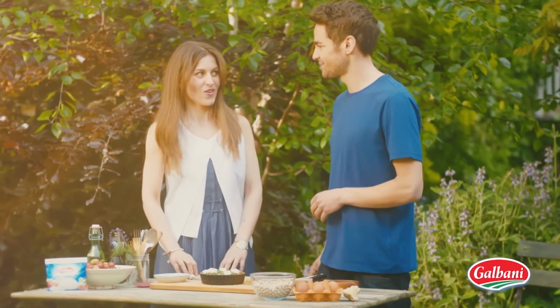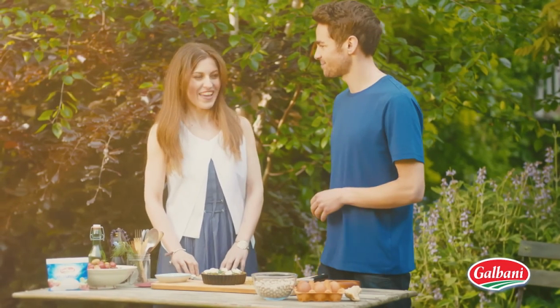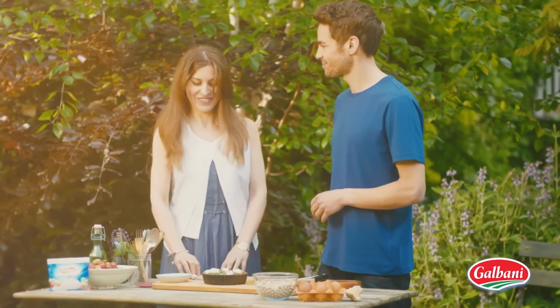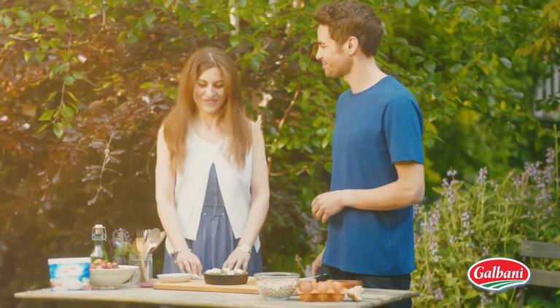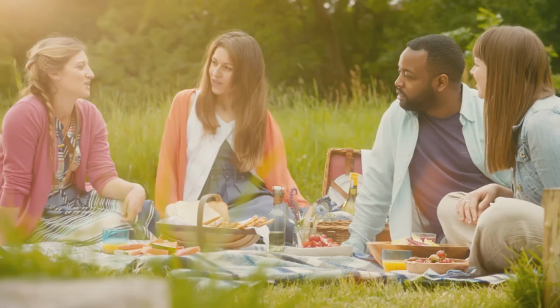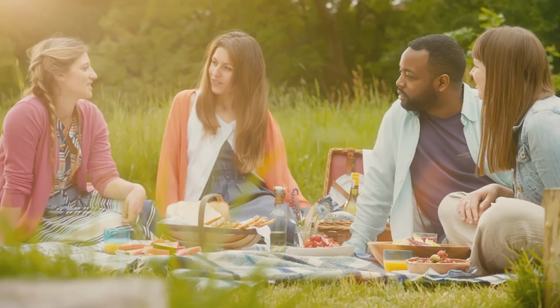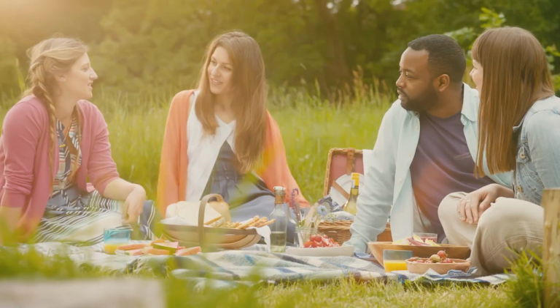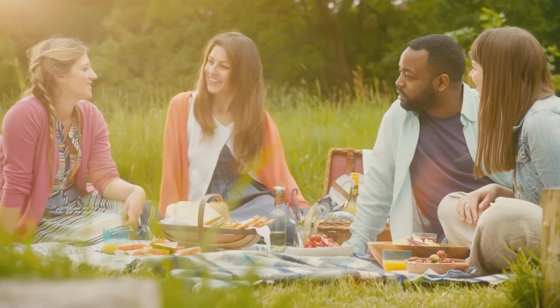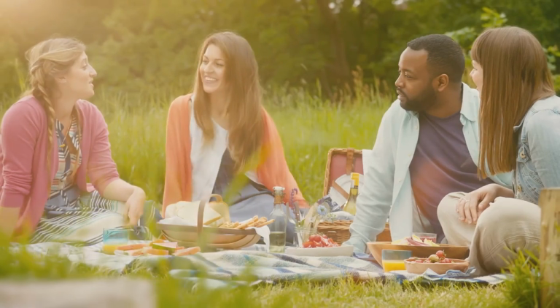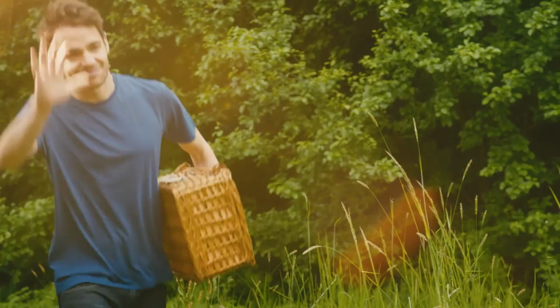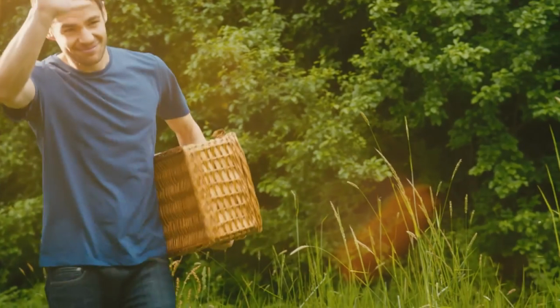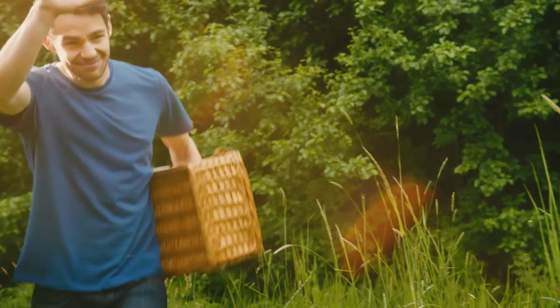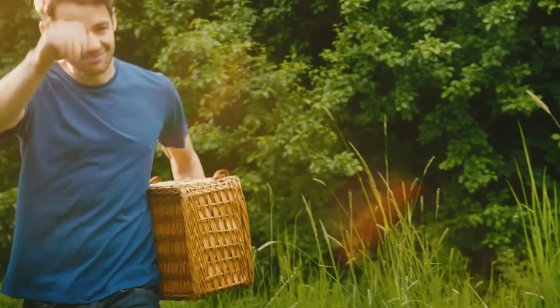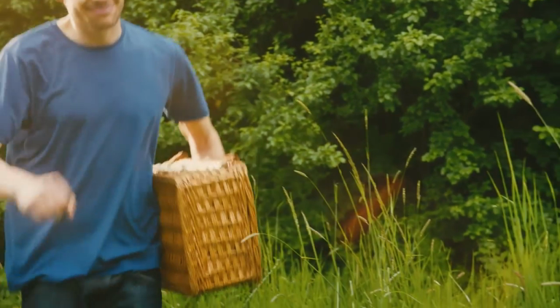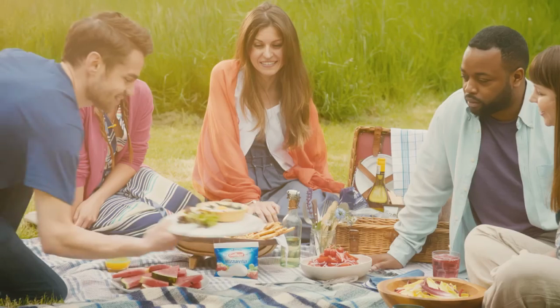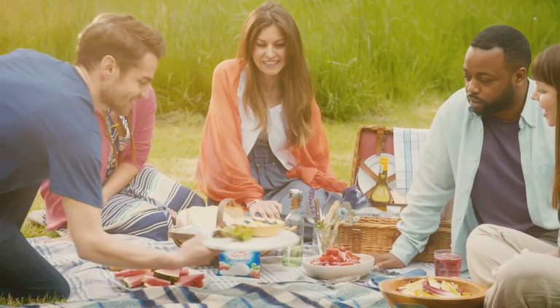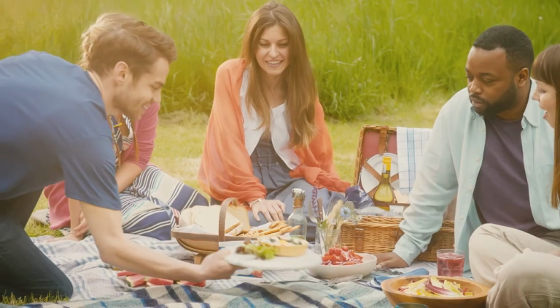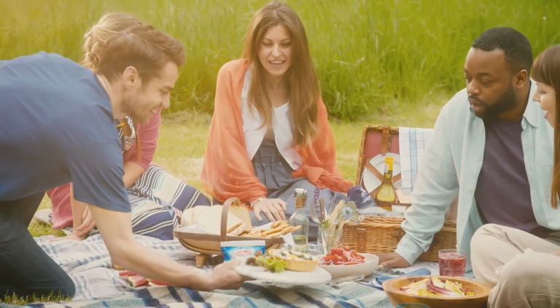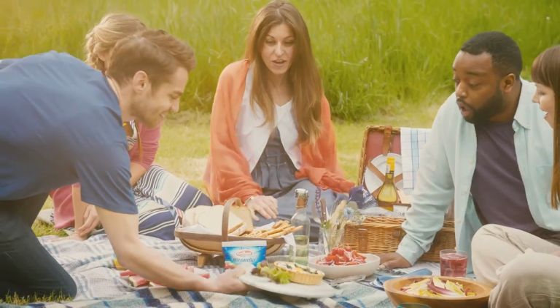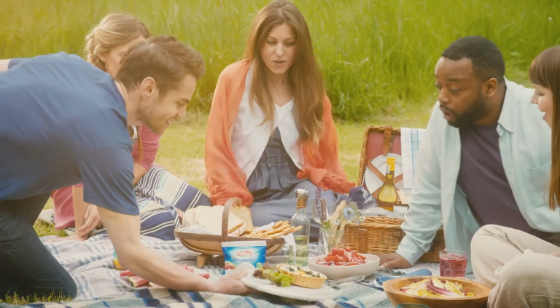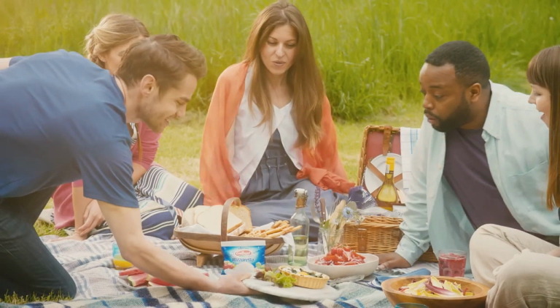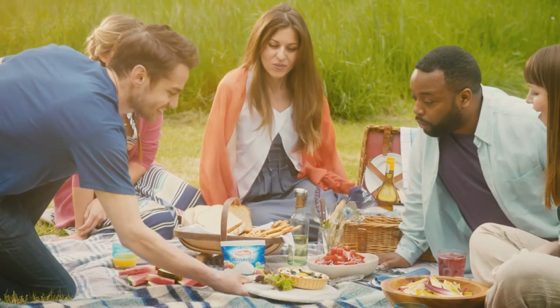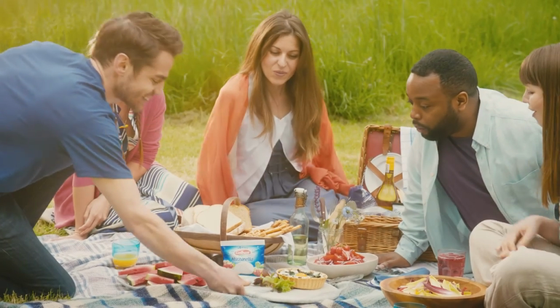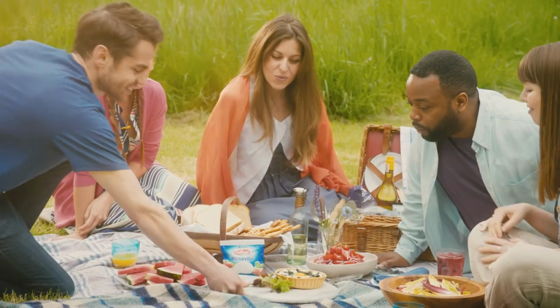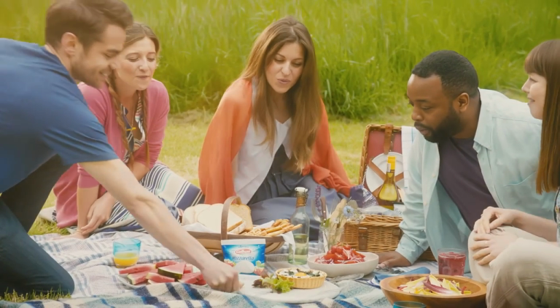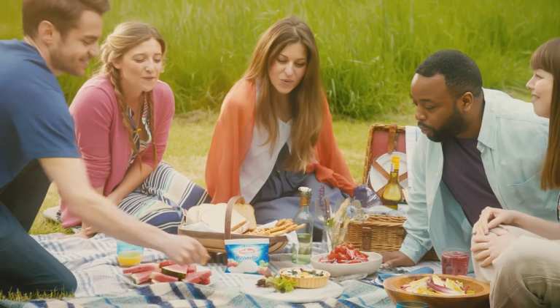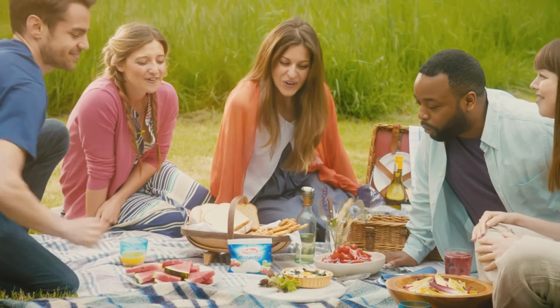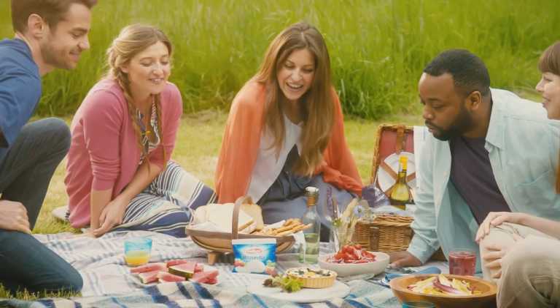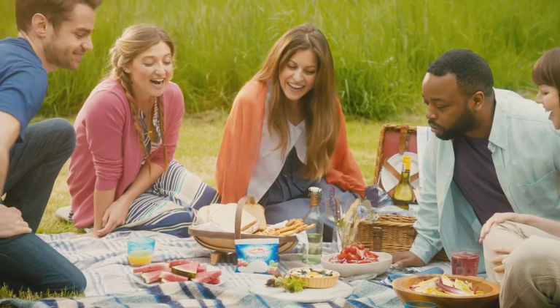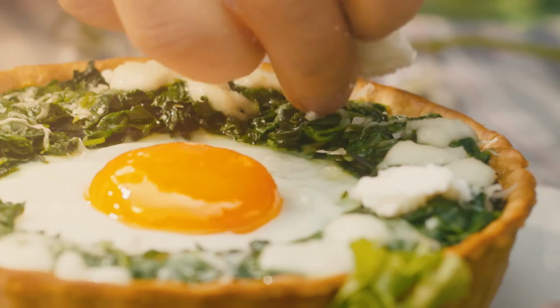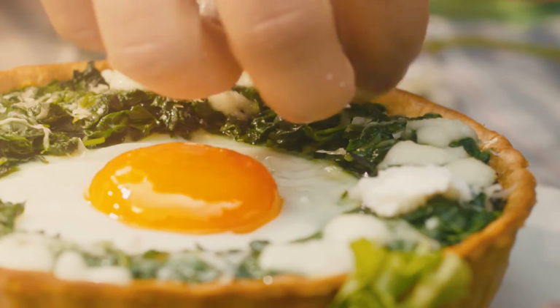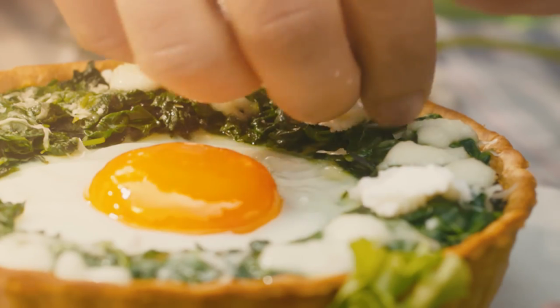Having a picnic the Italian way — mozzarella, egg and spinach tart.